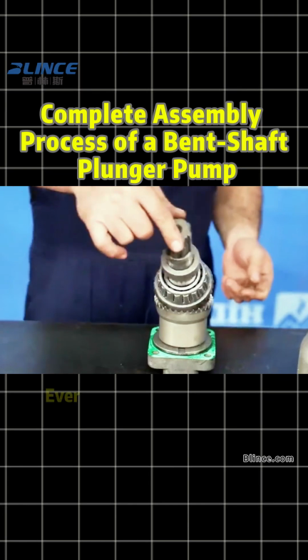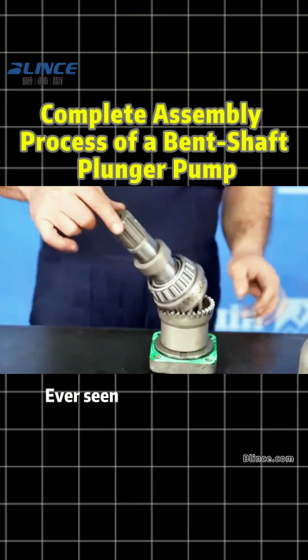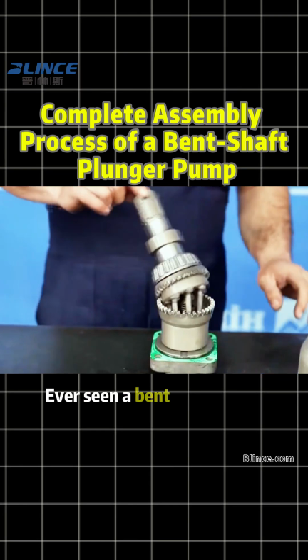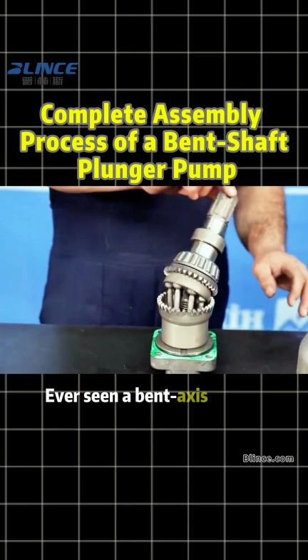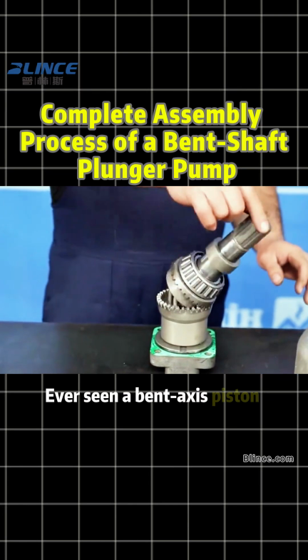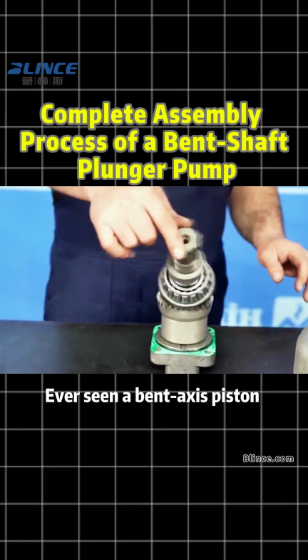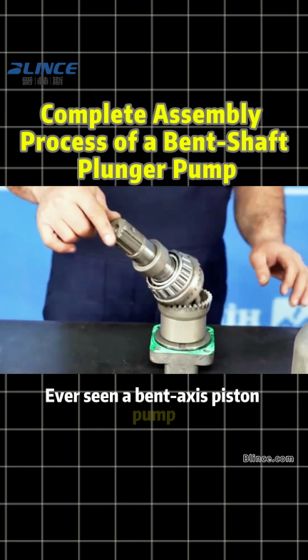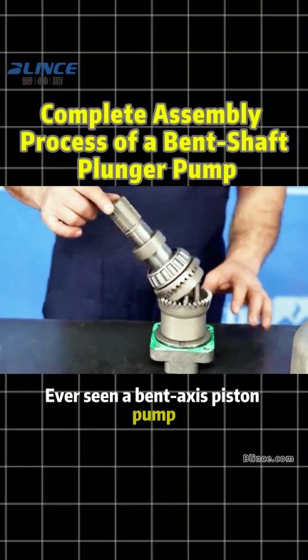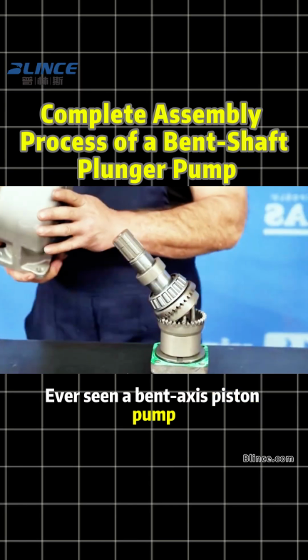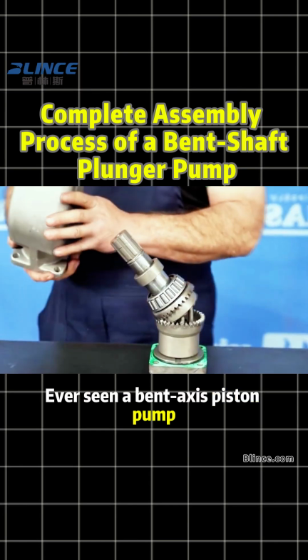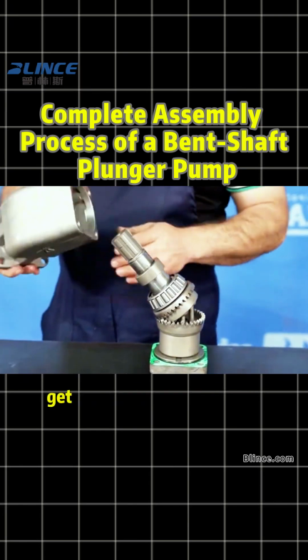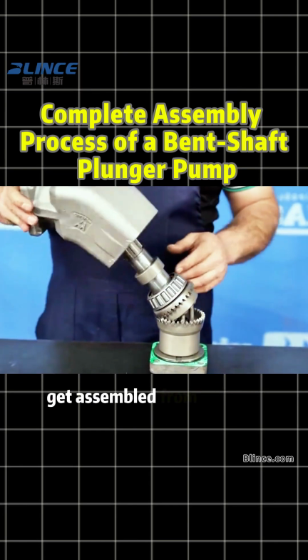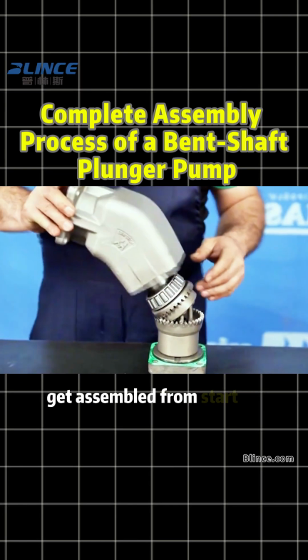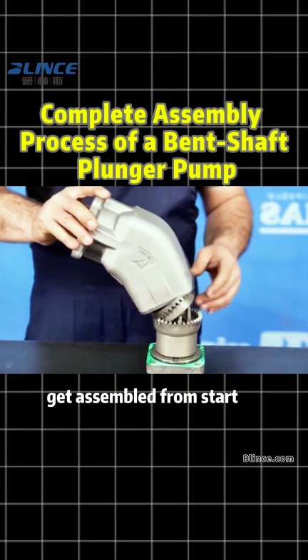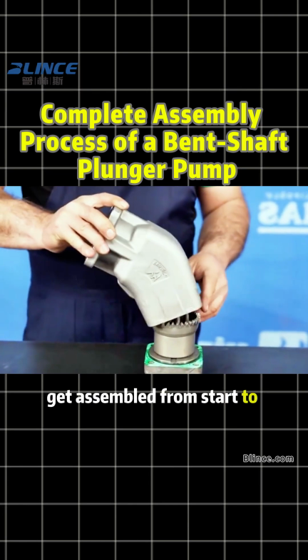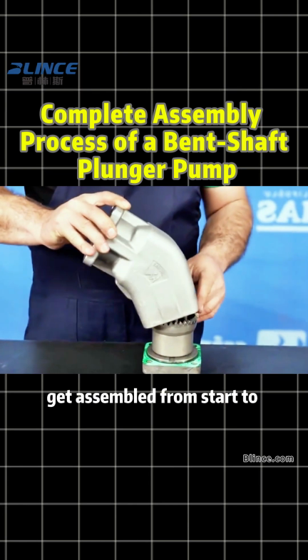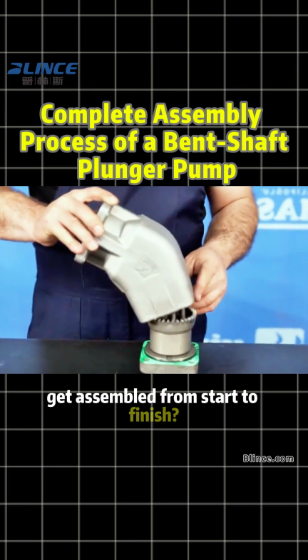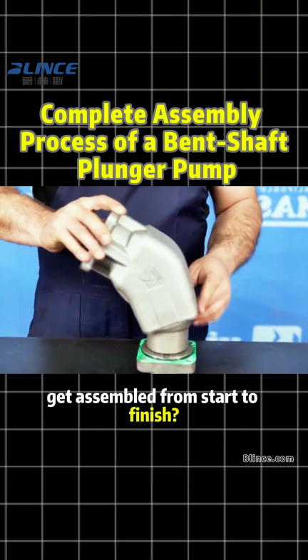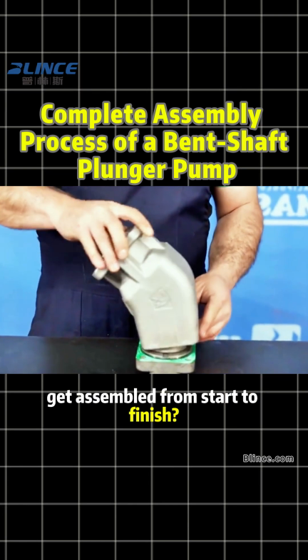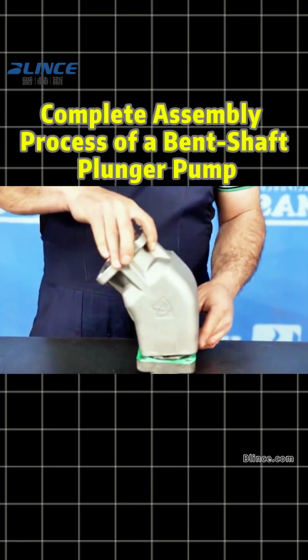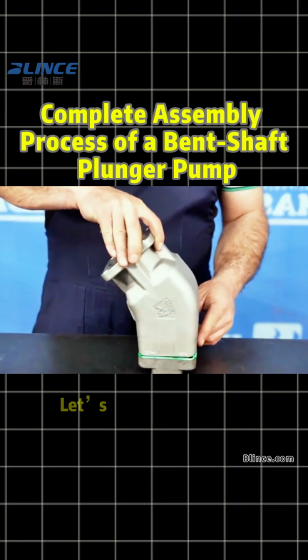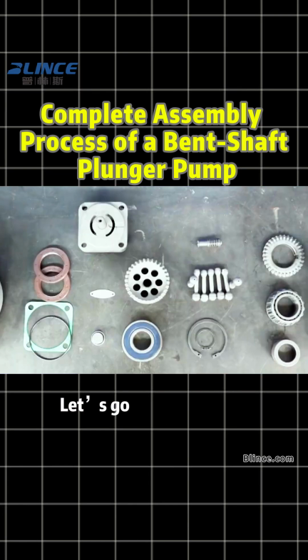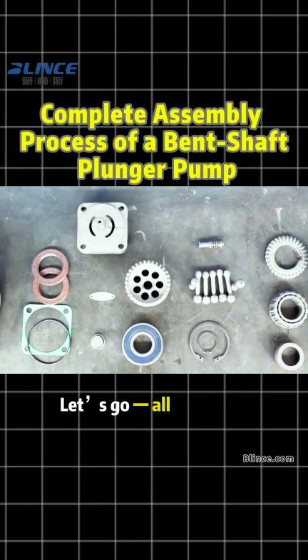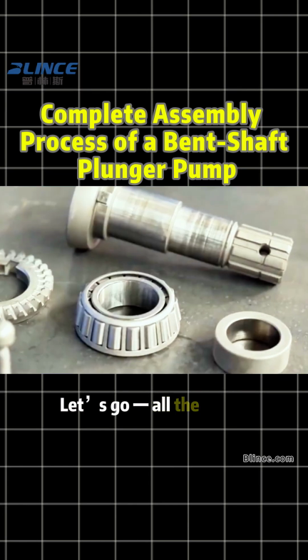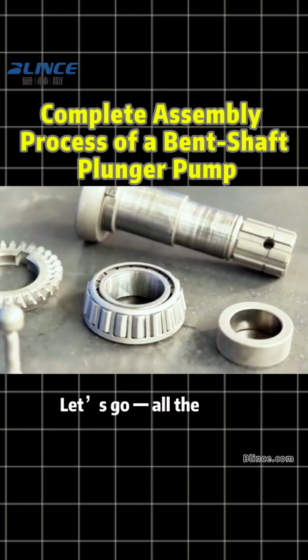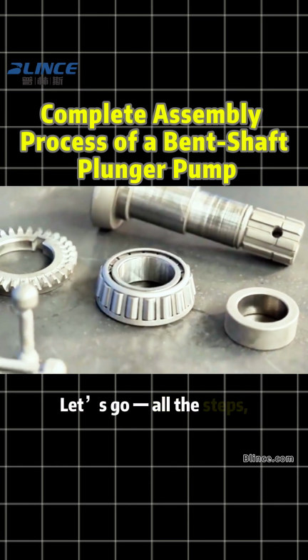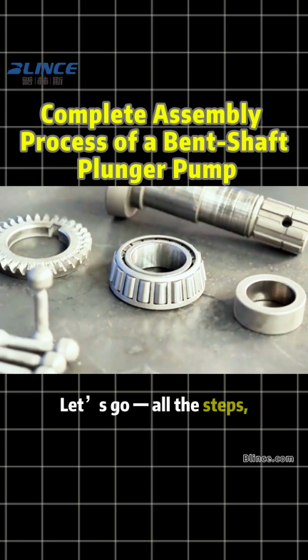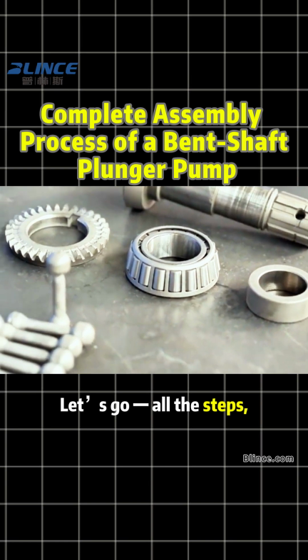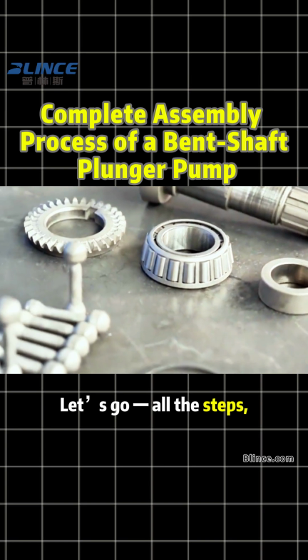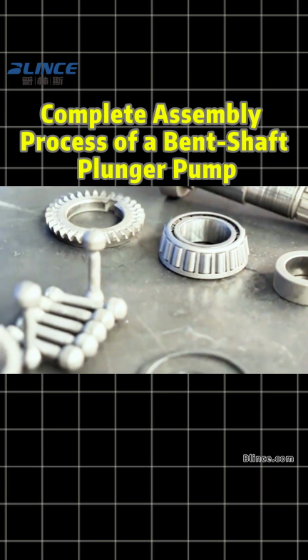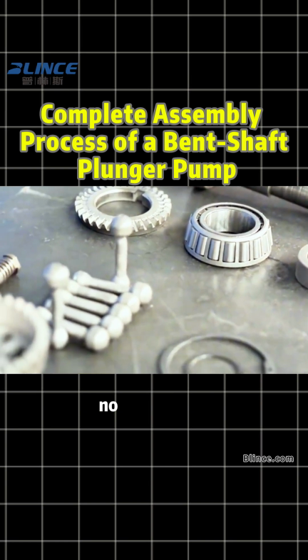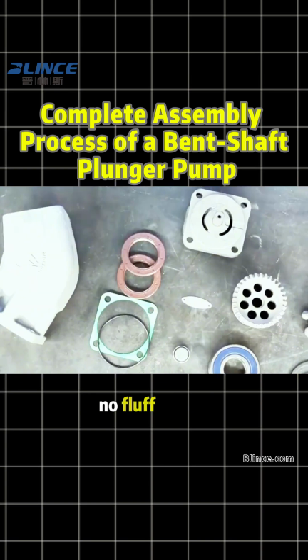Ever seen a bent axis piston pump get assembled from start to finish? Let's go. All the steps. No fluff.